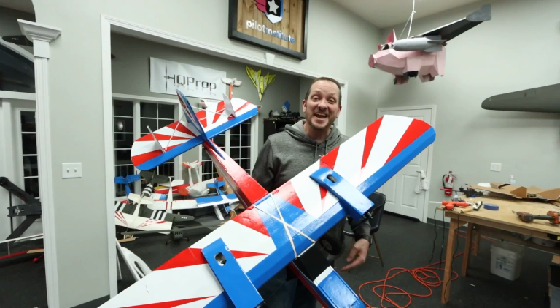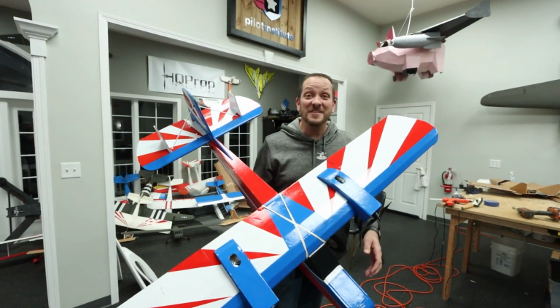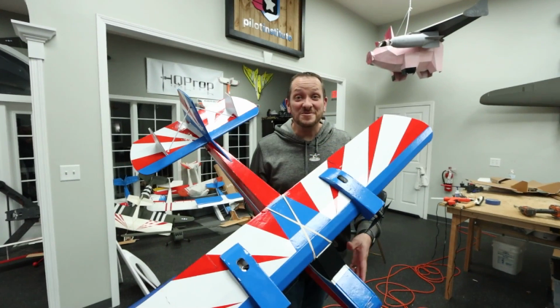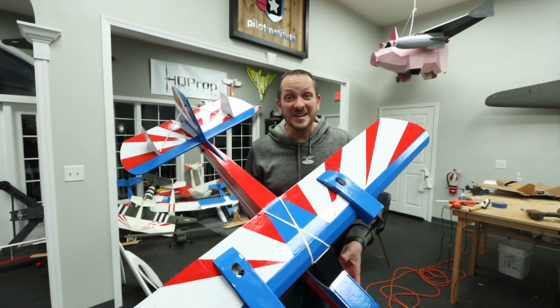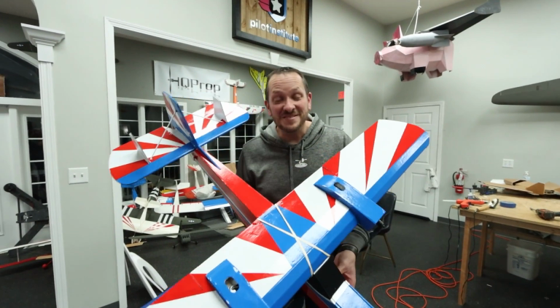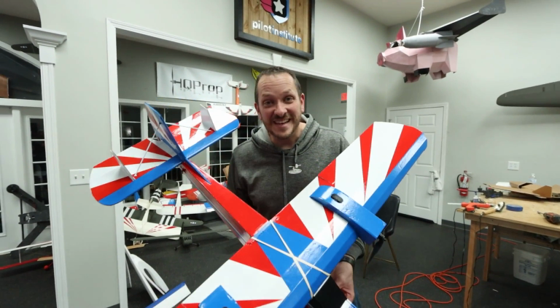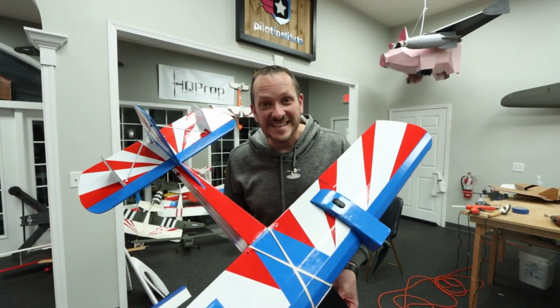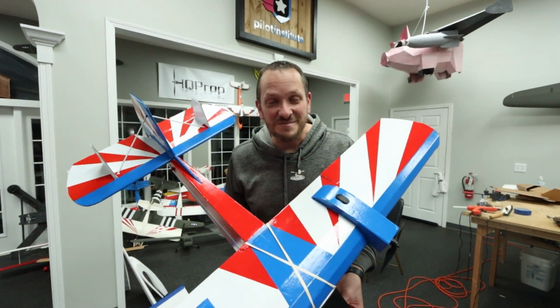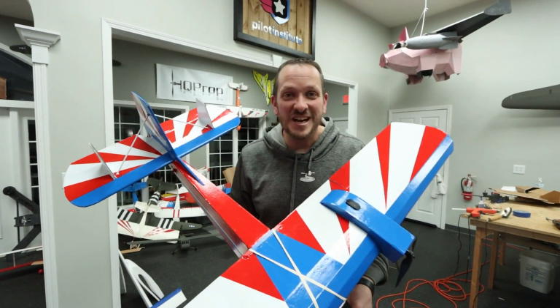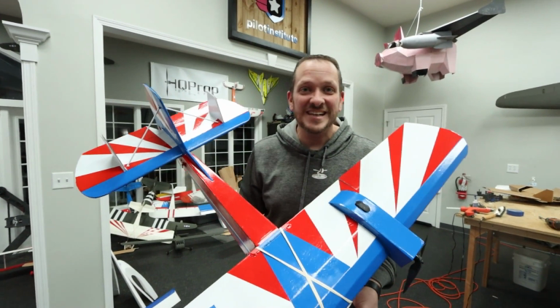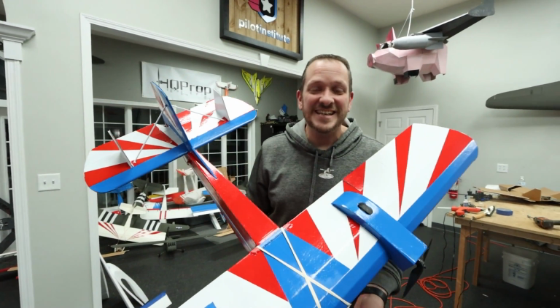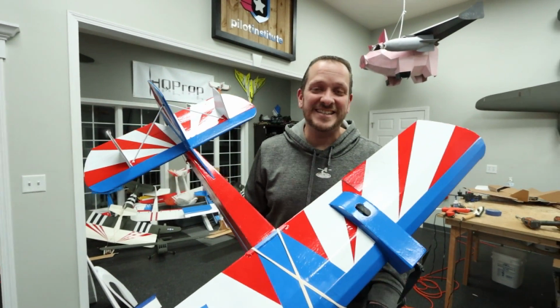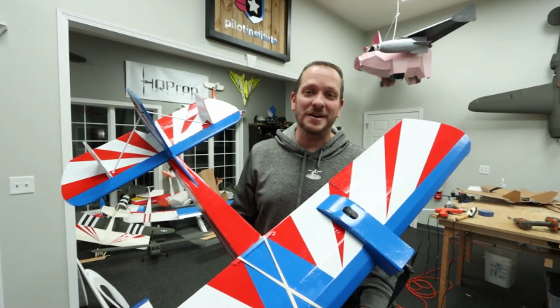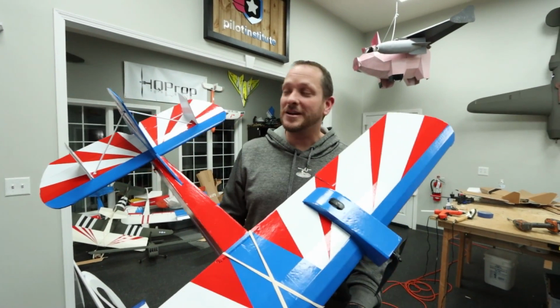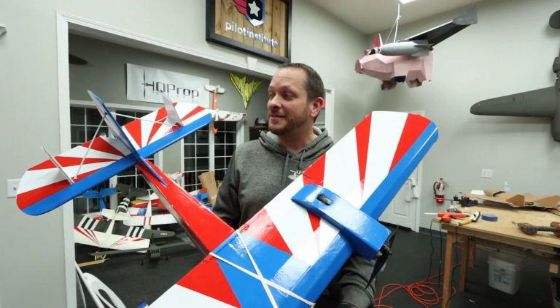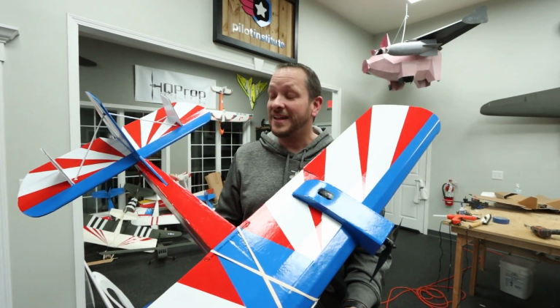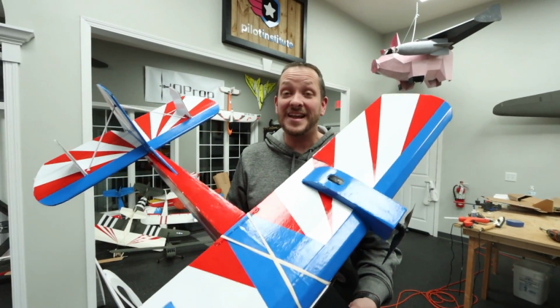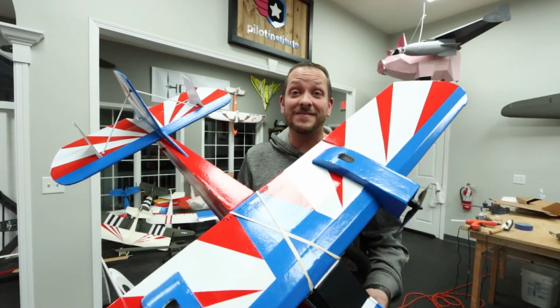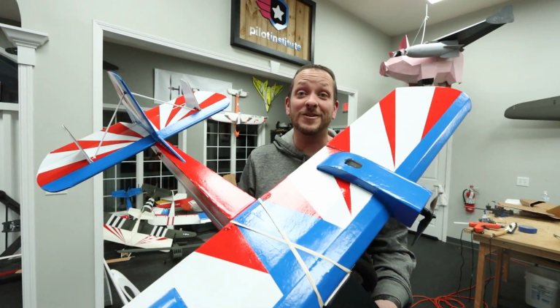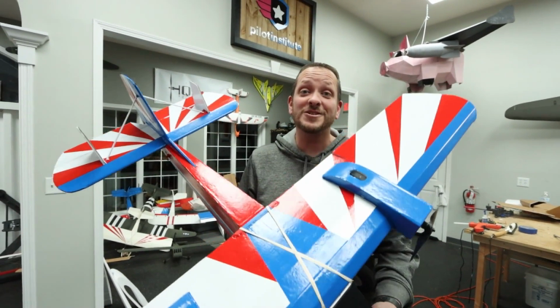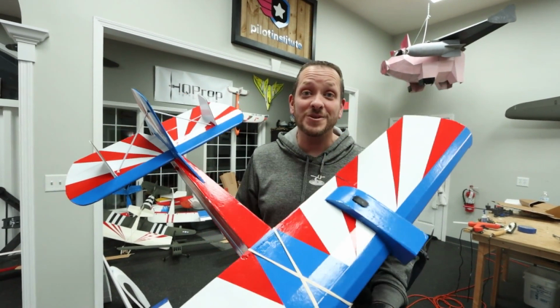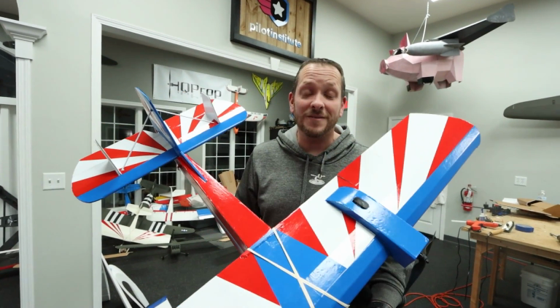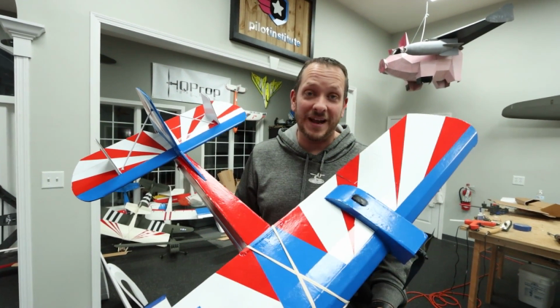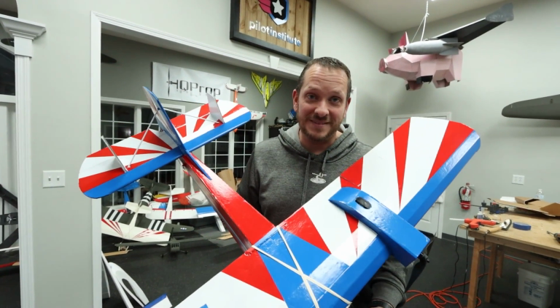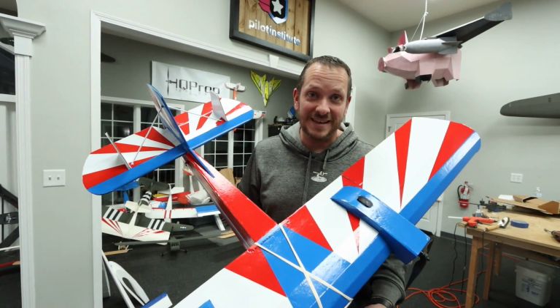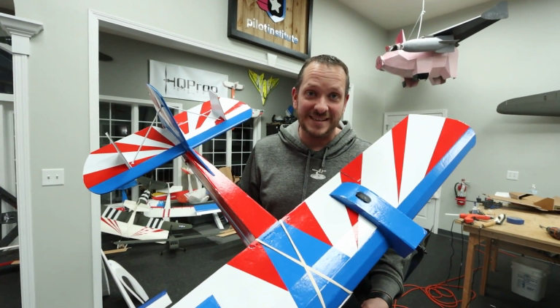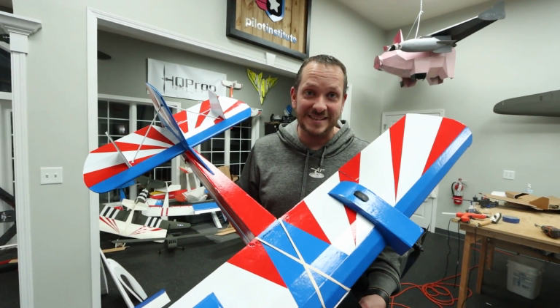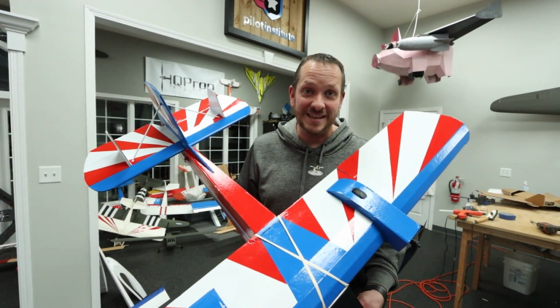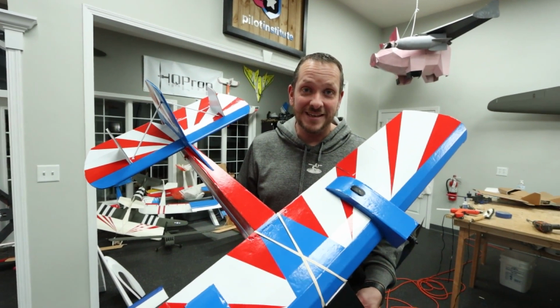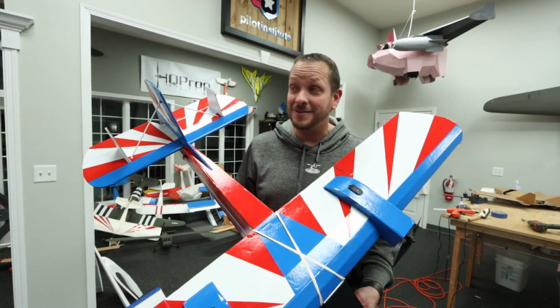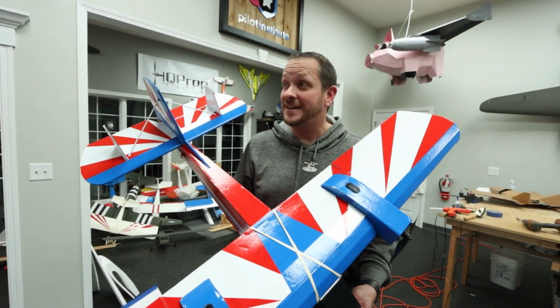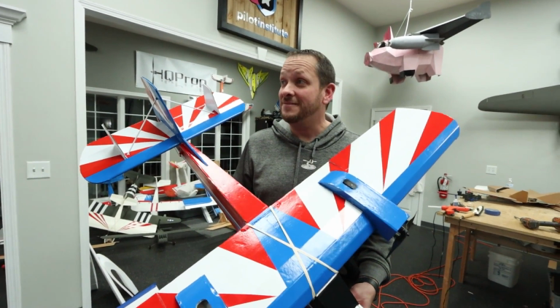Hey friends, welcome to Flight Test. I'm Josh. Today we're gonna be flying the version 2 of our FT Legacy. You ready, Dave?